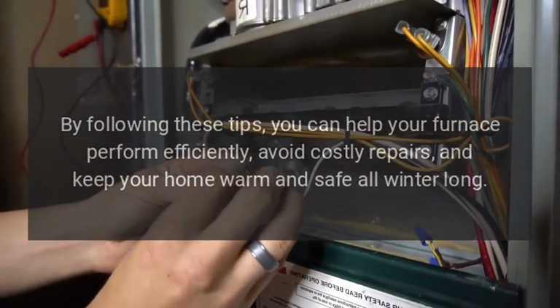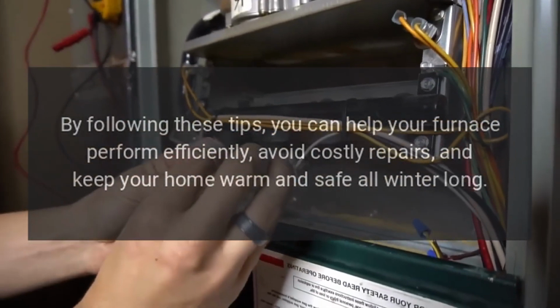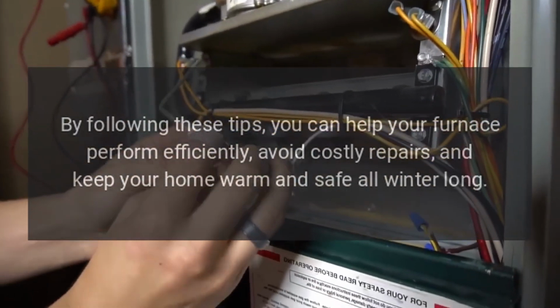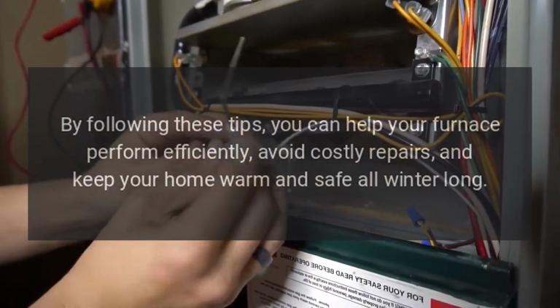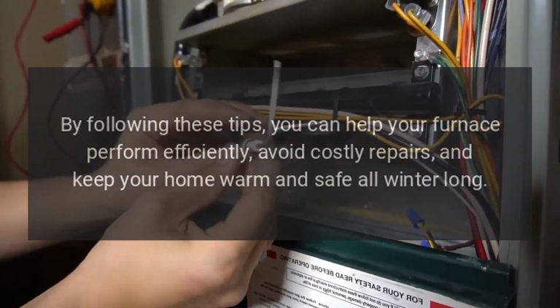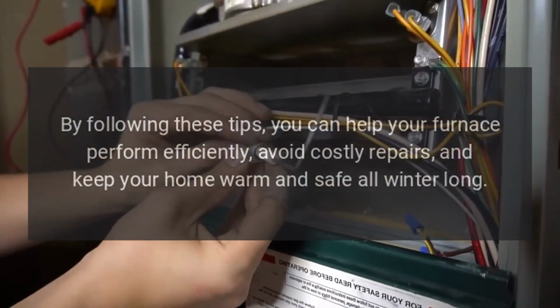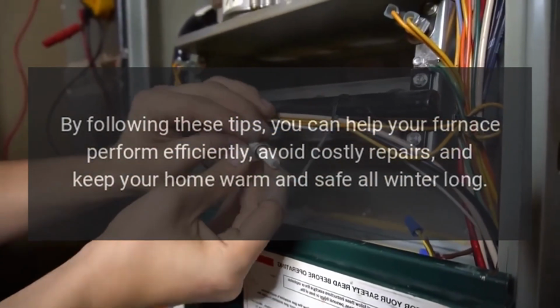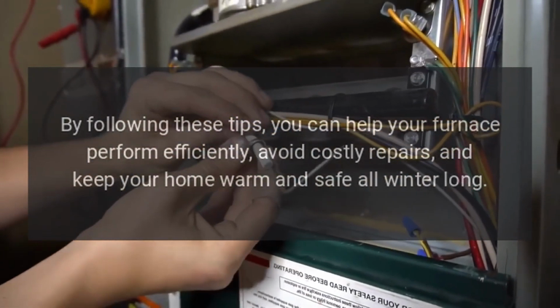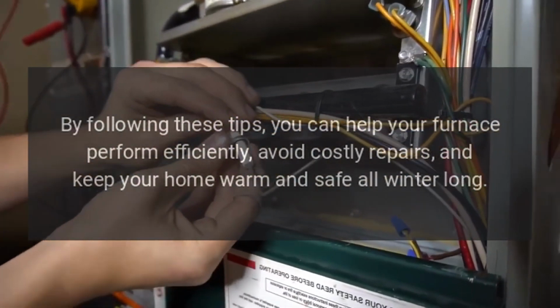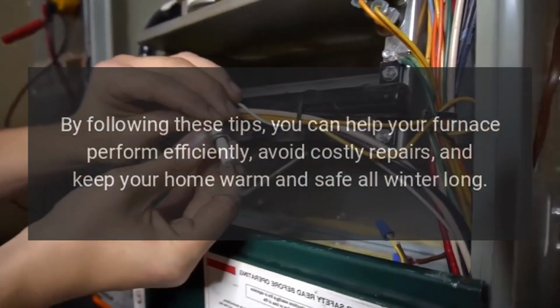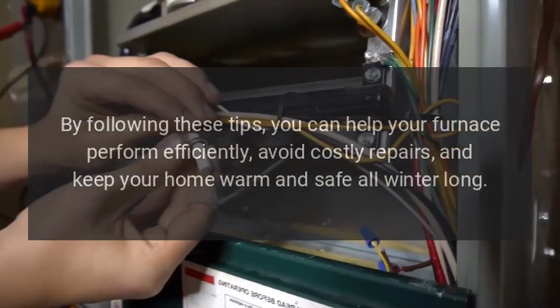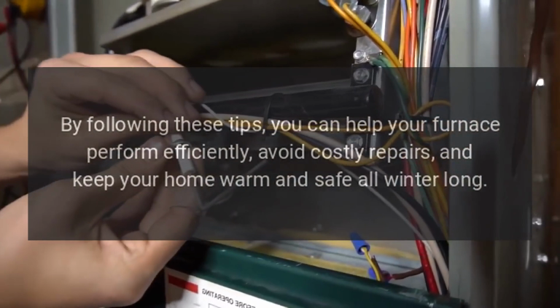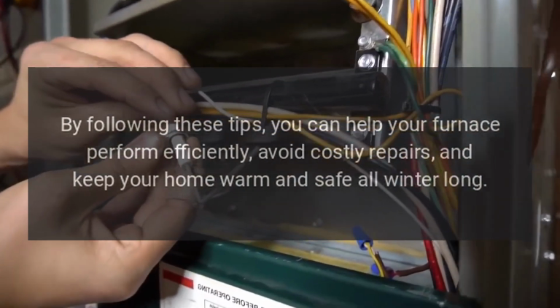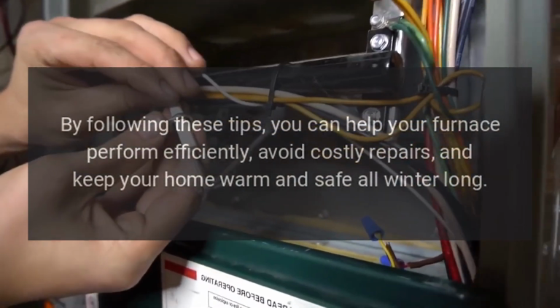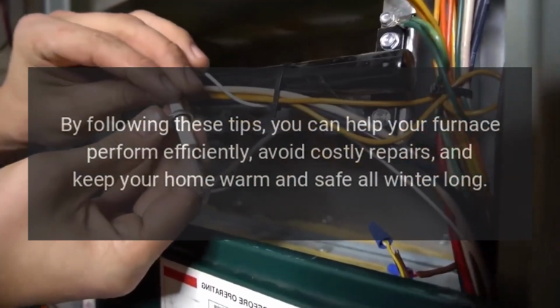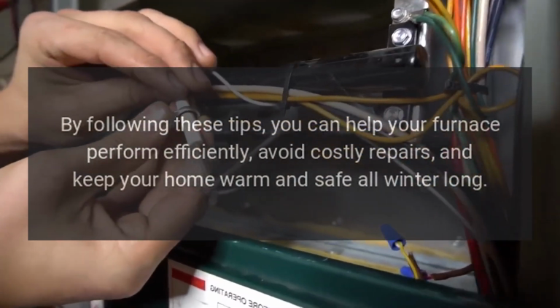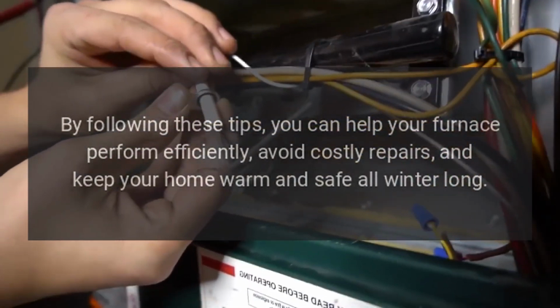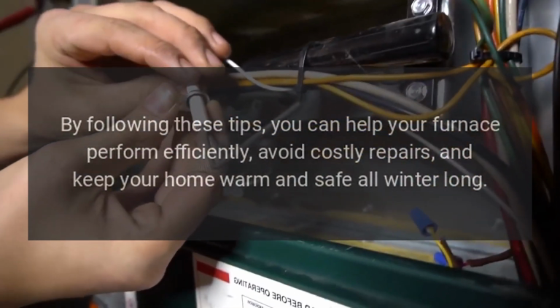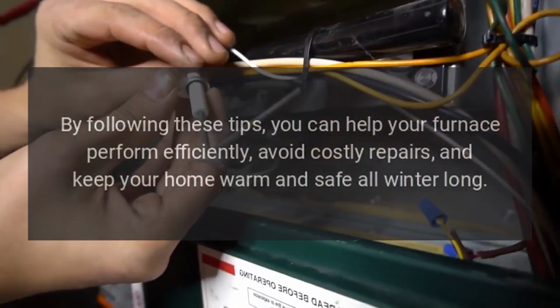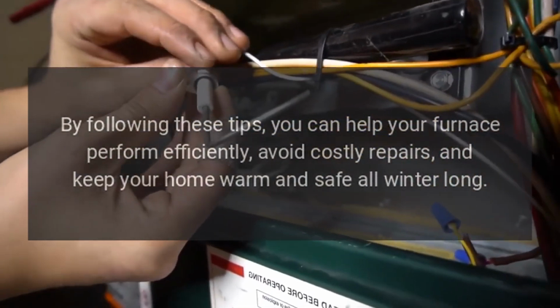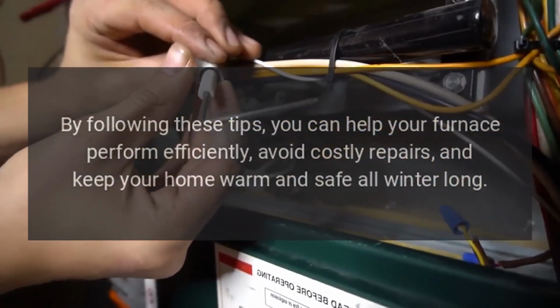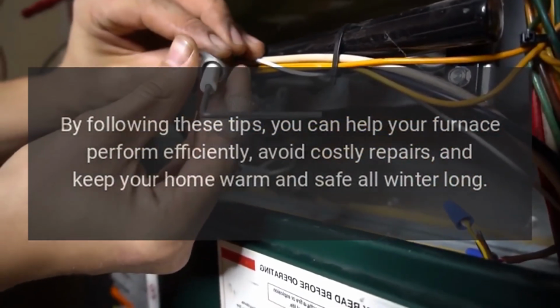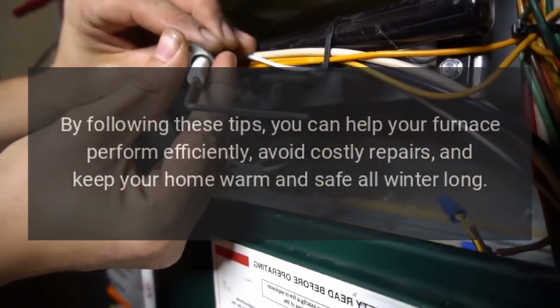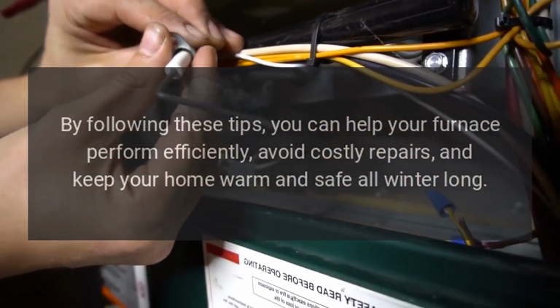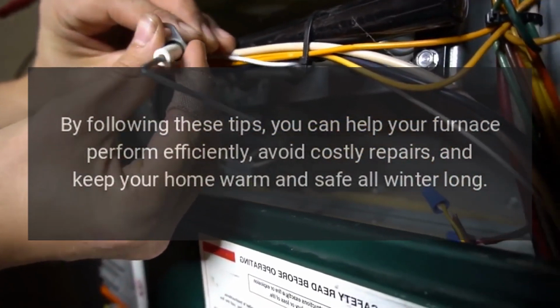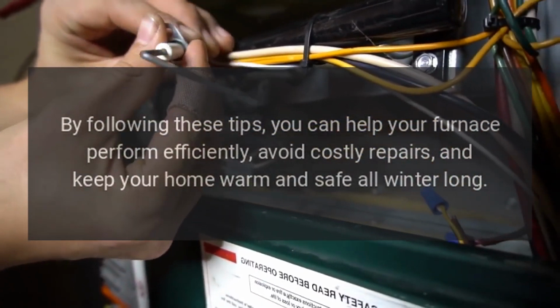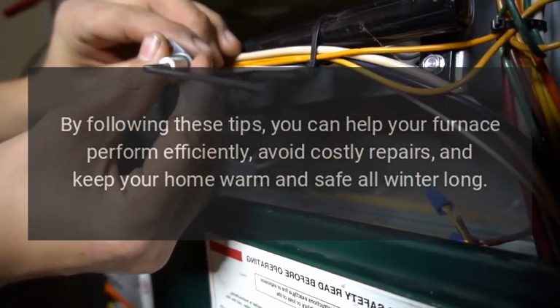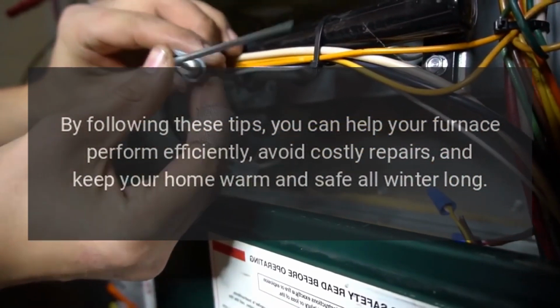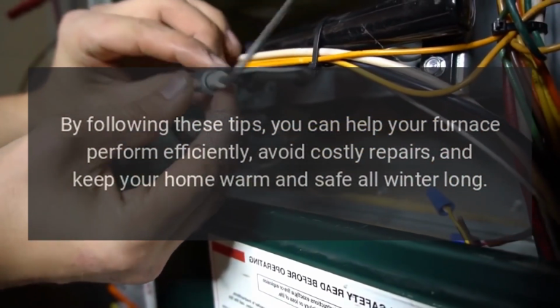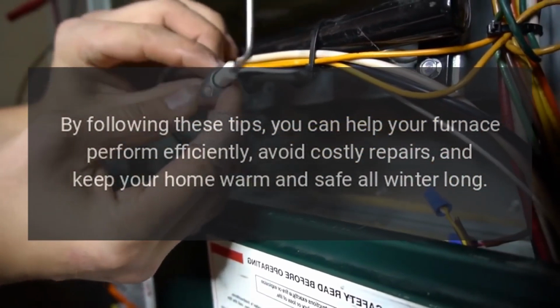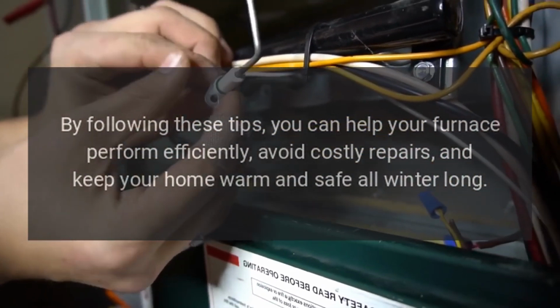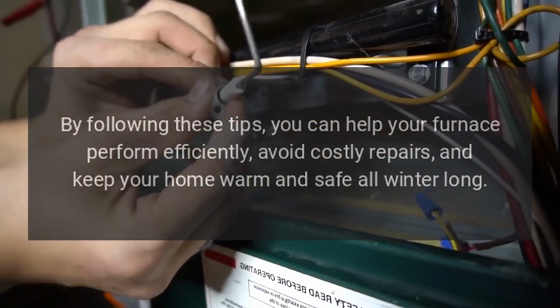By following these tips, you can help your furnace perform efficiently, avoid costly repairs, and keep your home warm and safe all winter long.